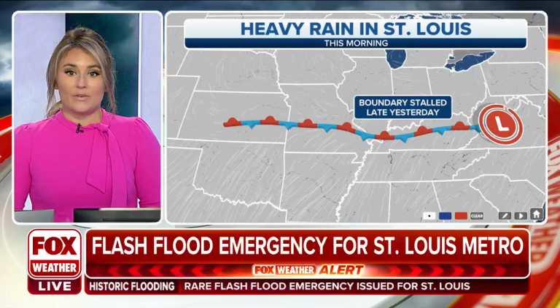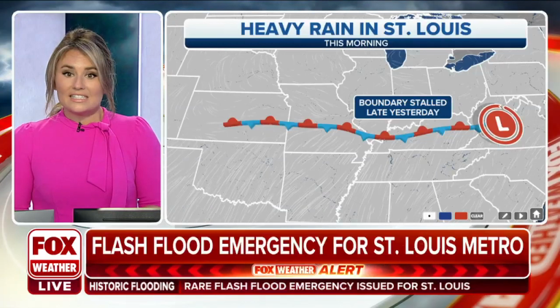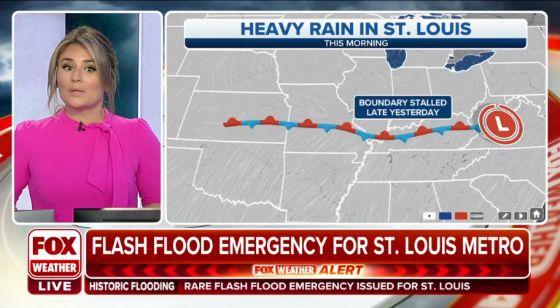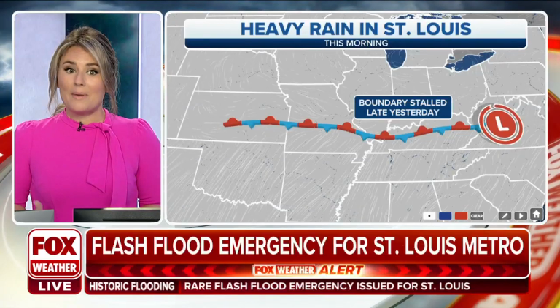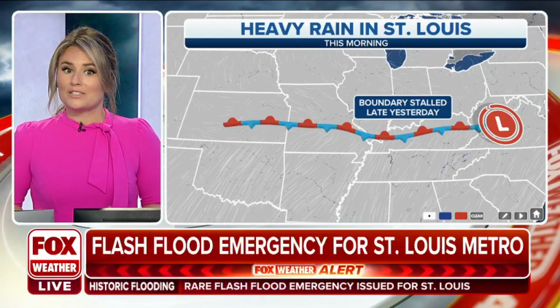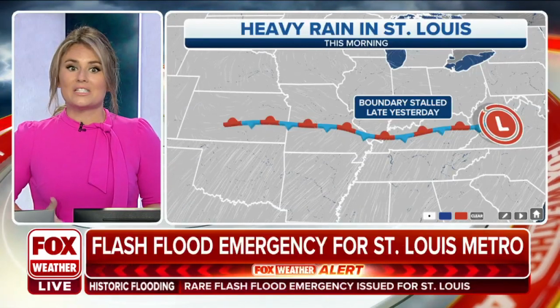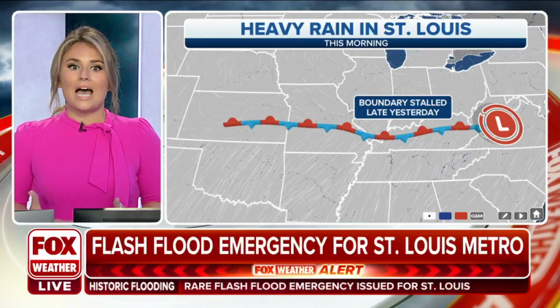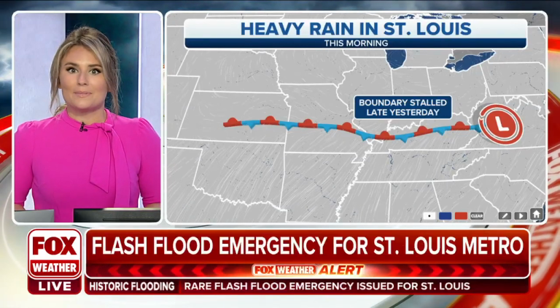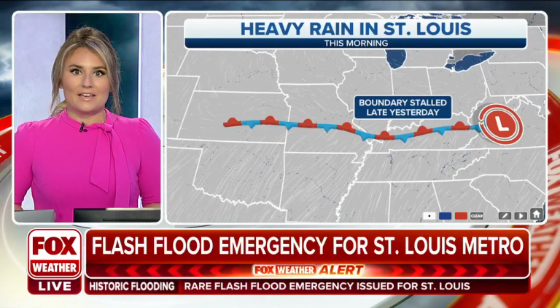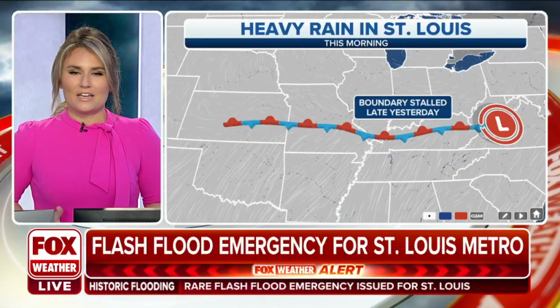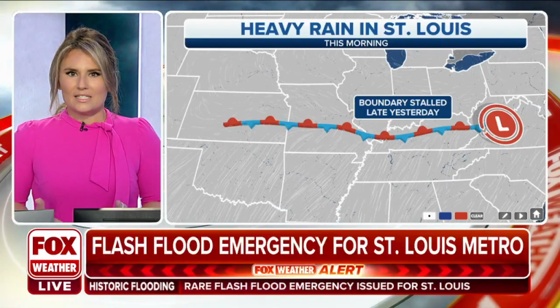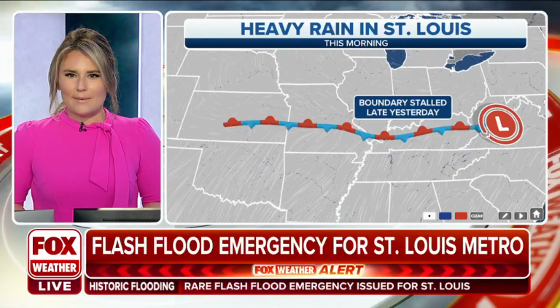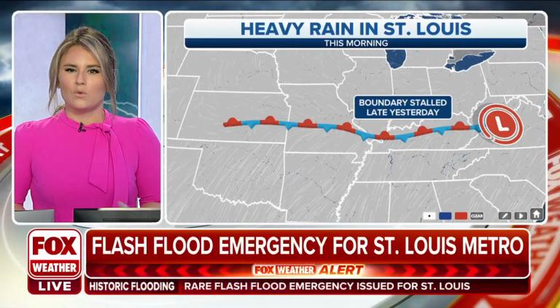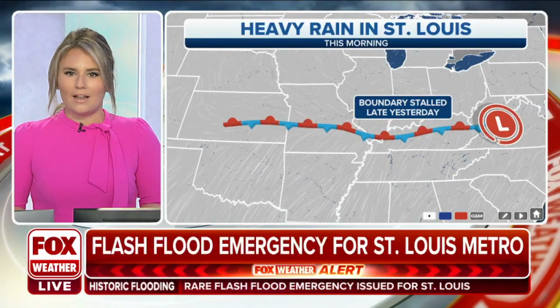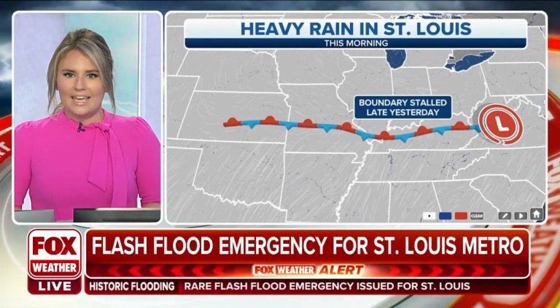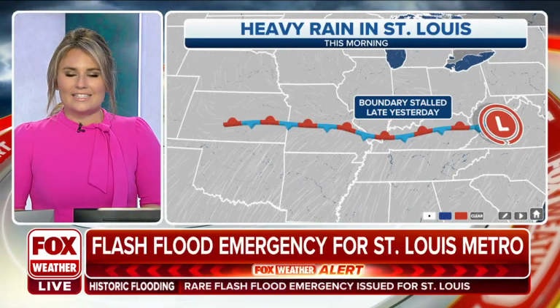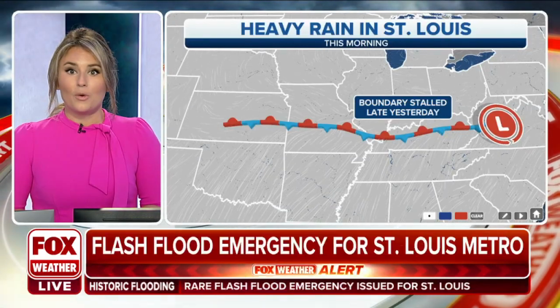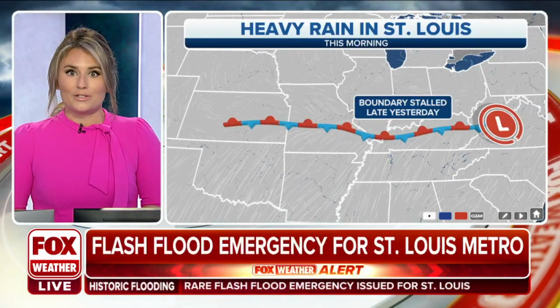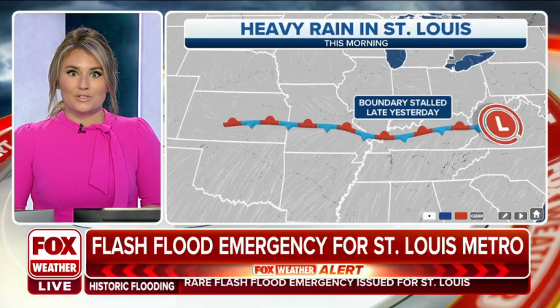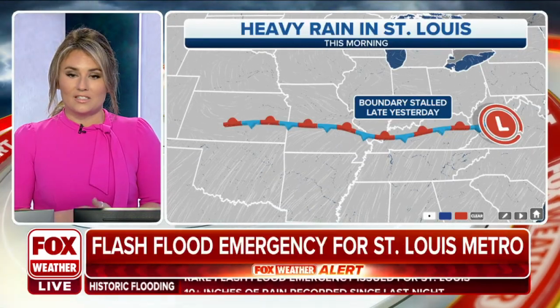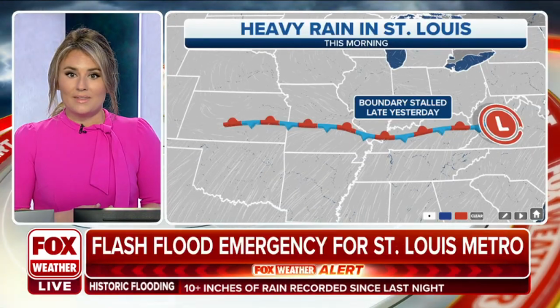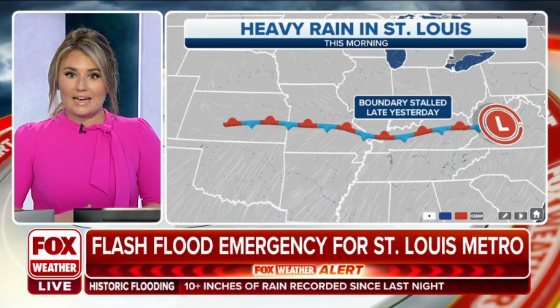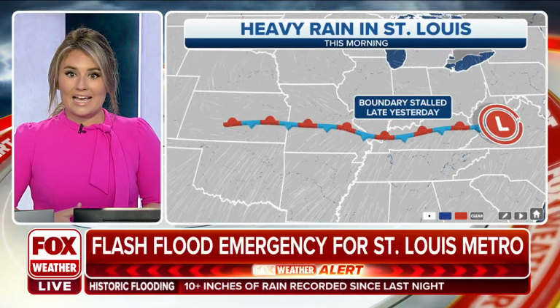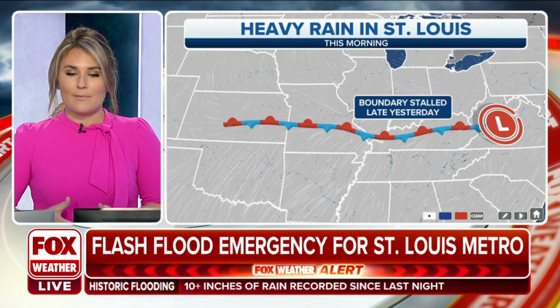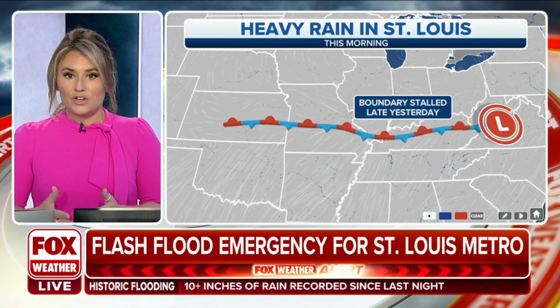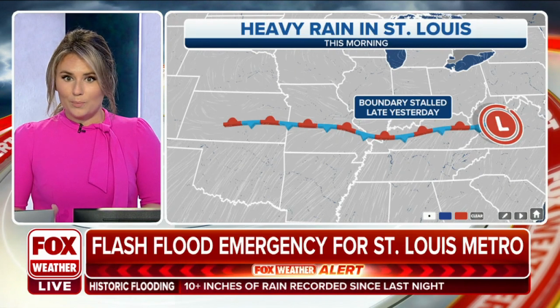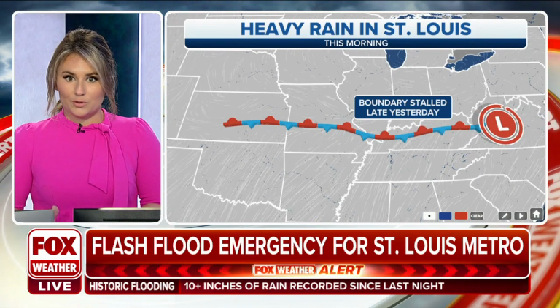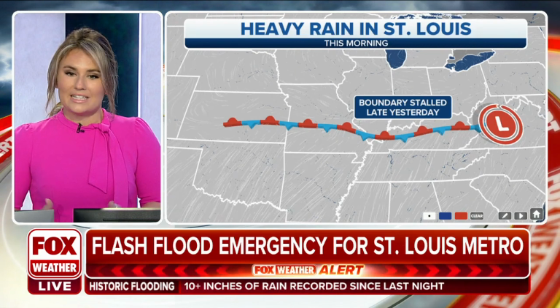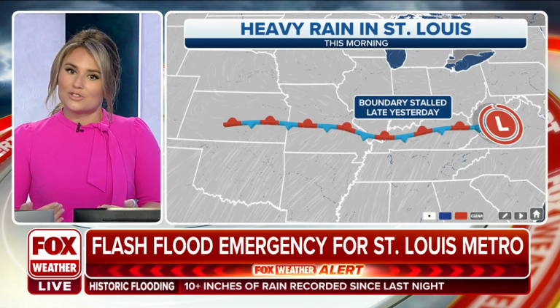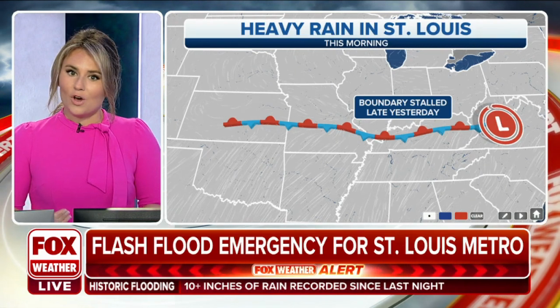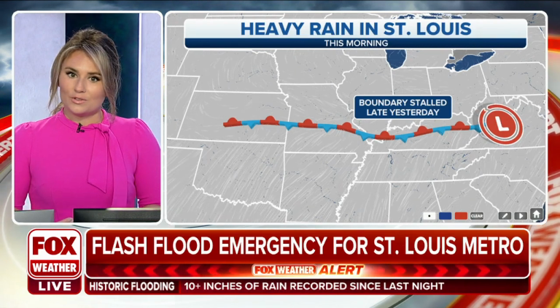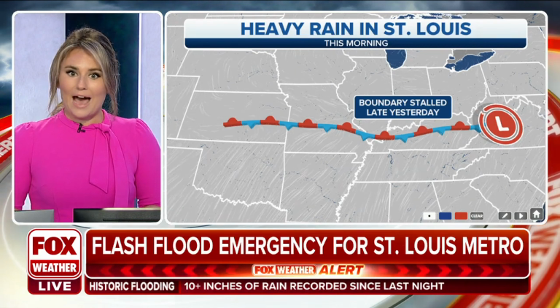This is what I meant — a synoptic event. What does that mean? It is a low pressure system that had a frontal boundary that stalled out.